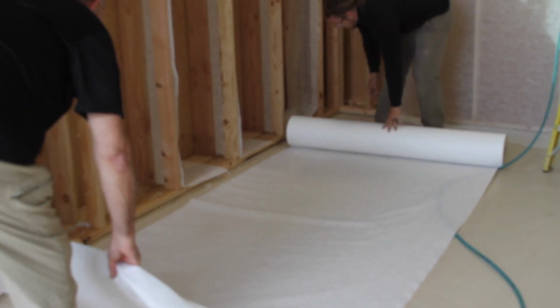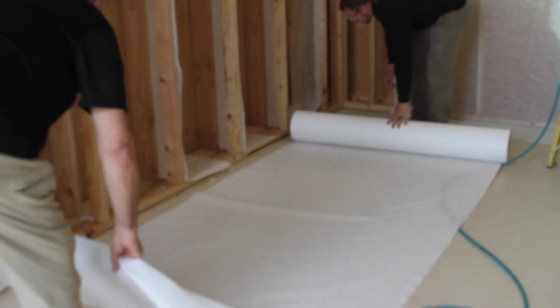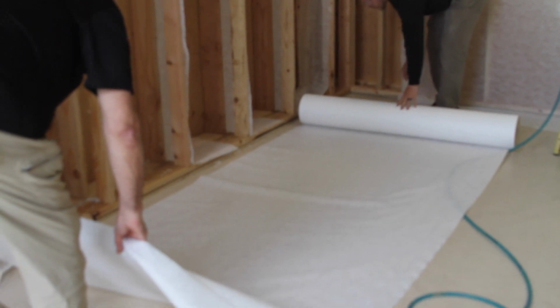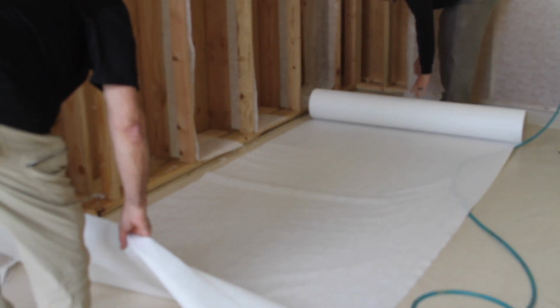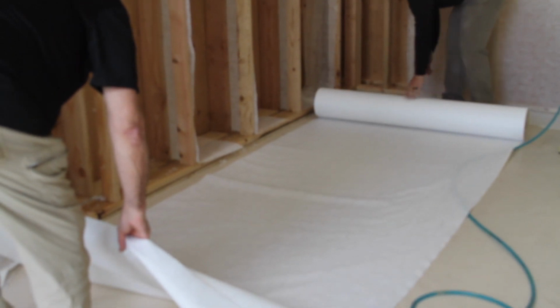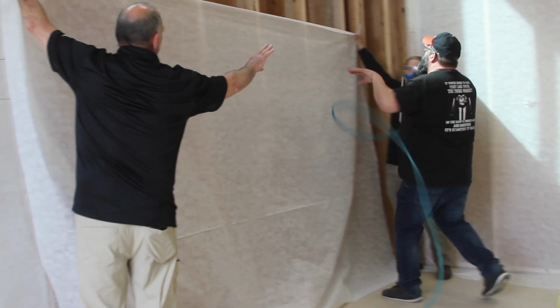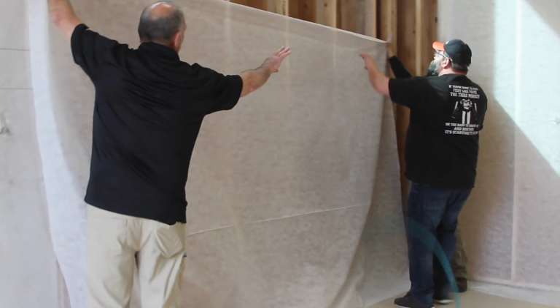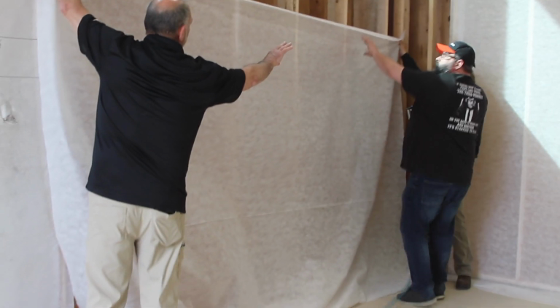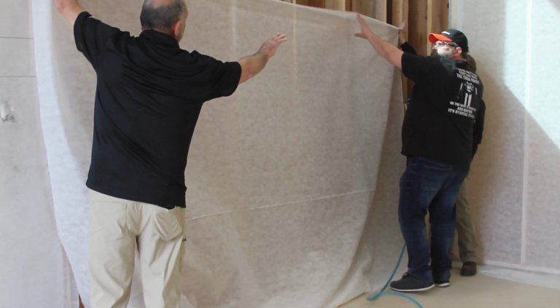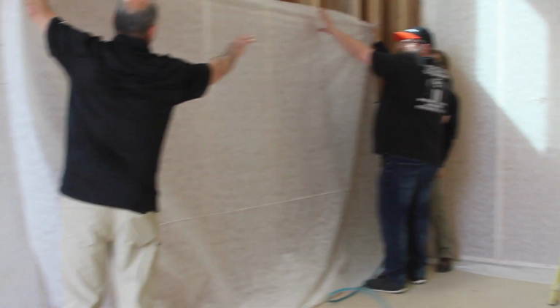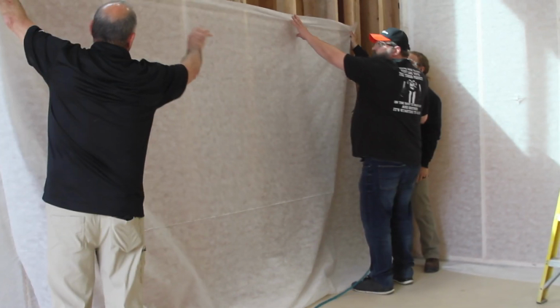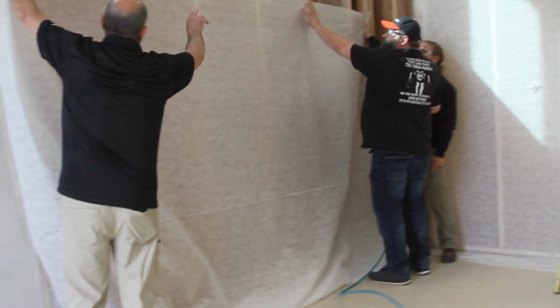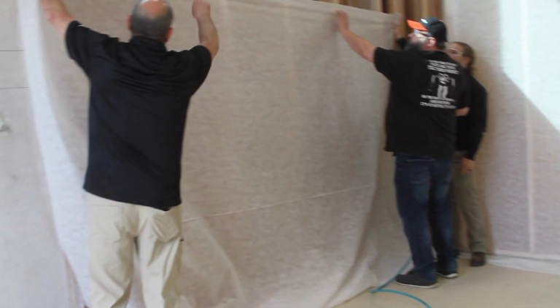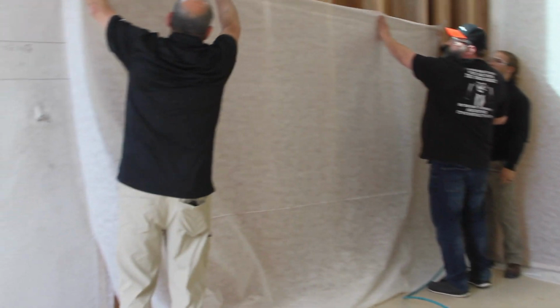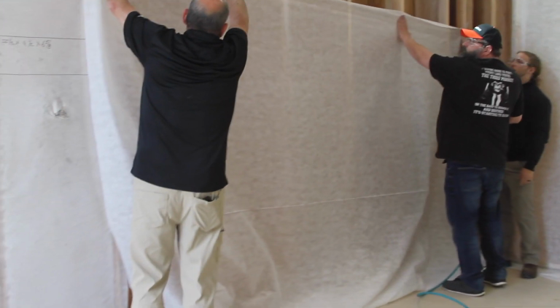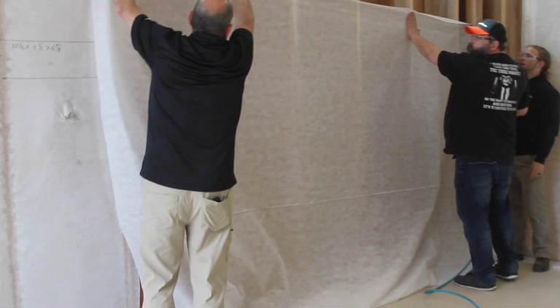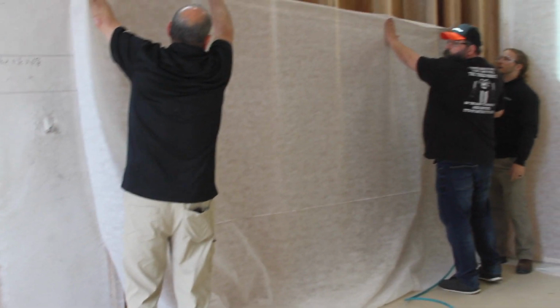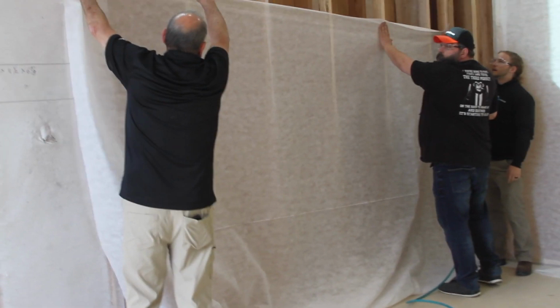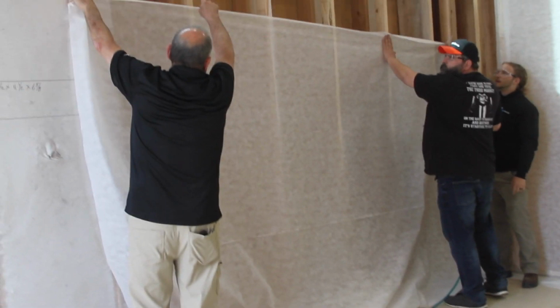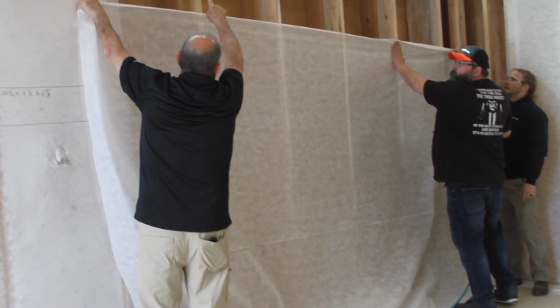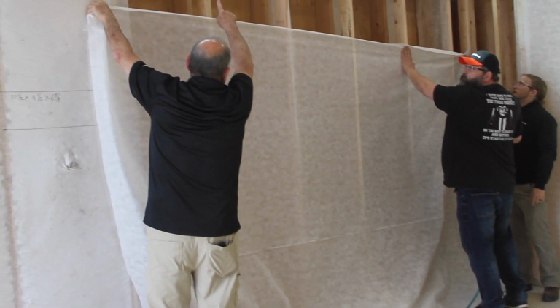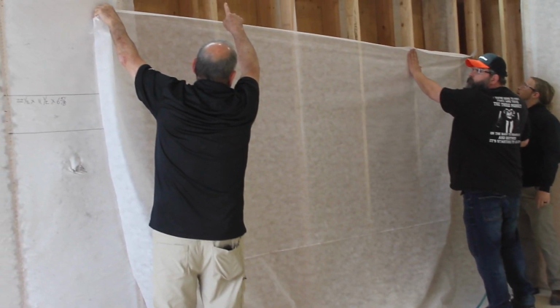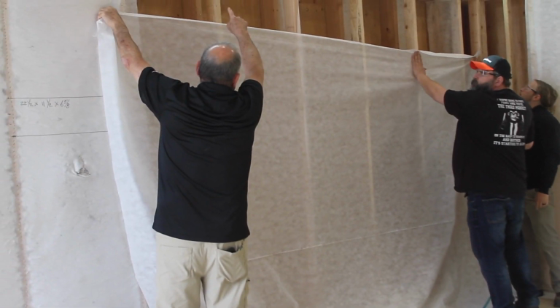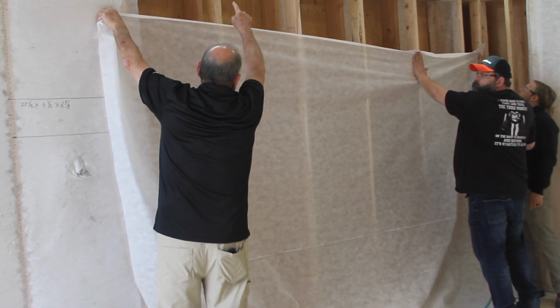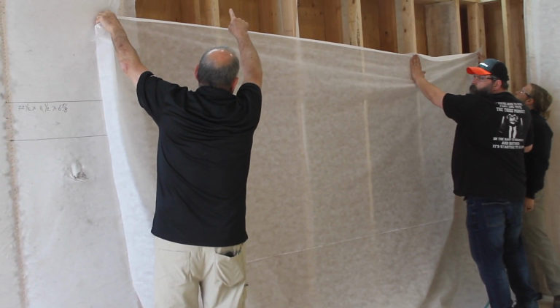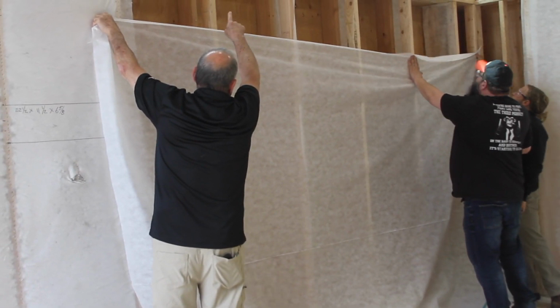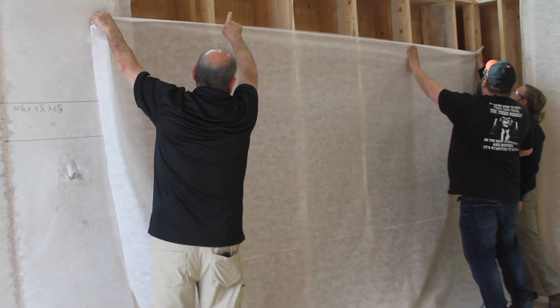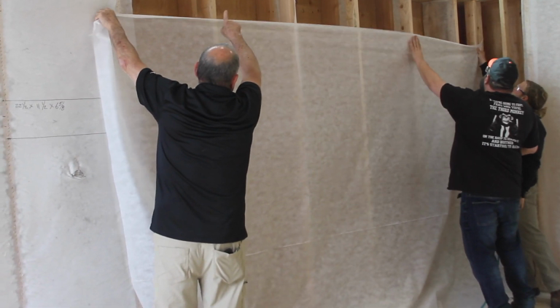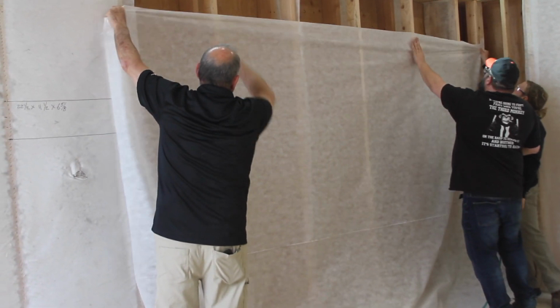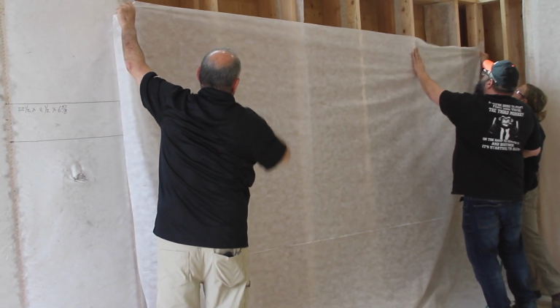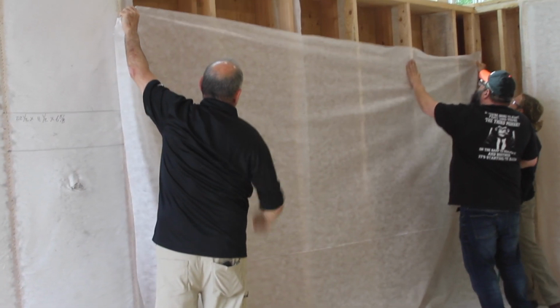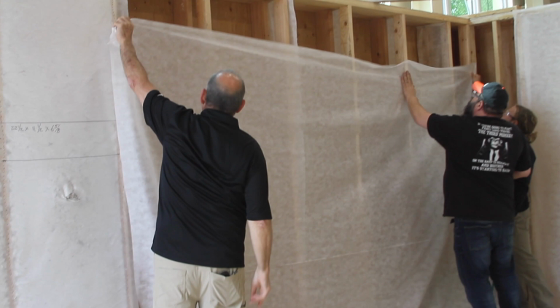When you put that net up, try and keep it to the top of the plate at the seam of the plywood.